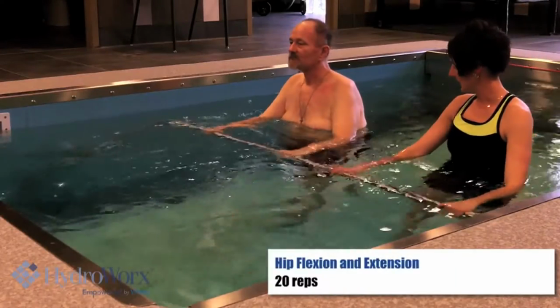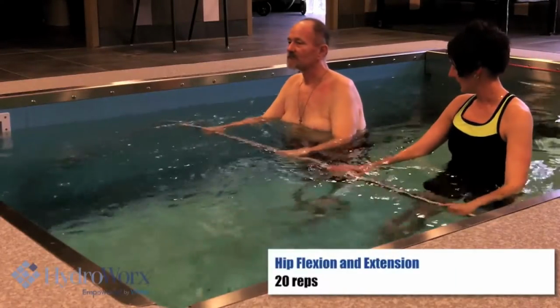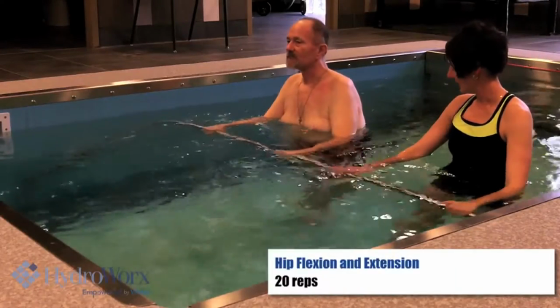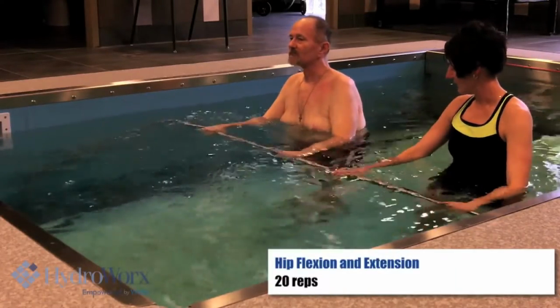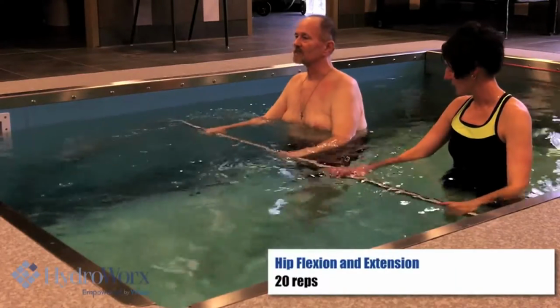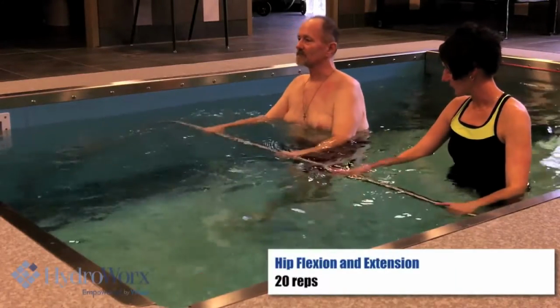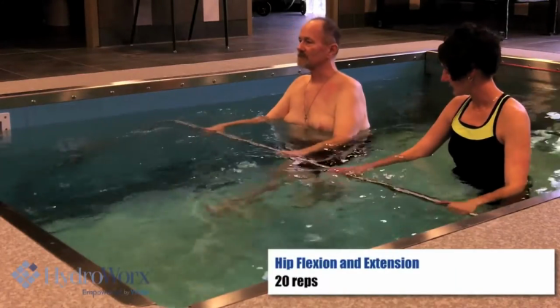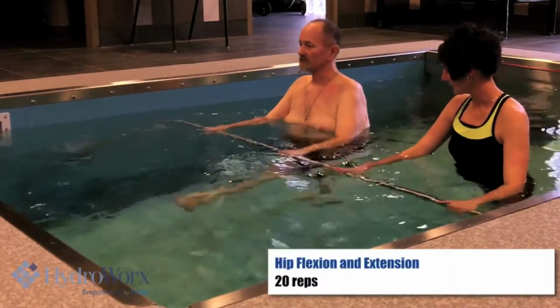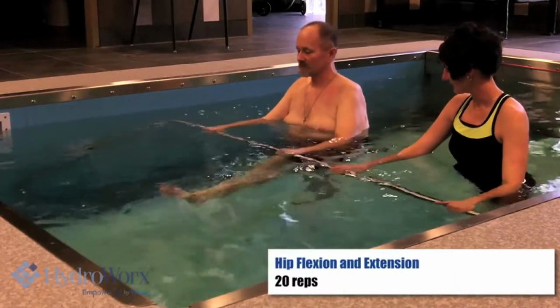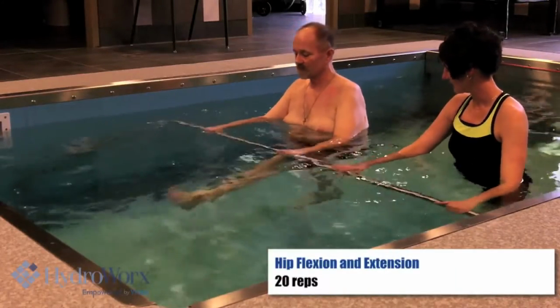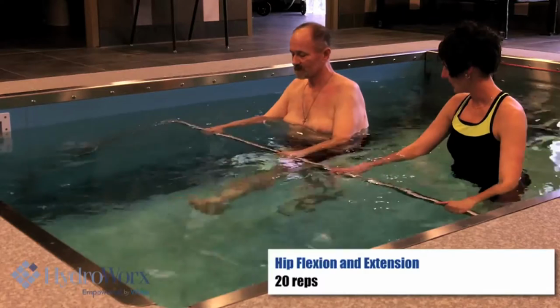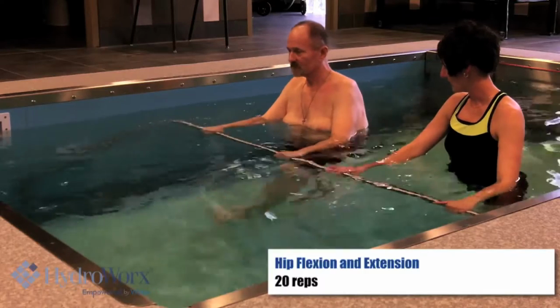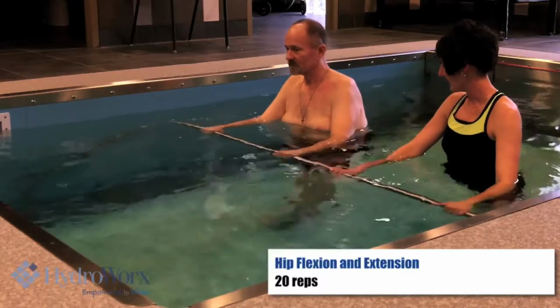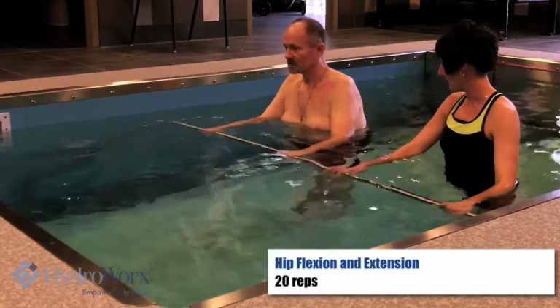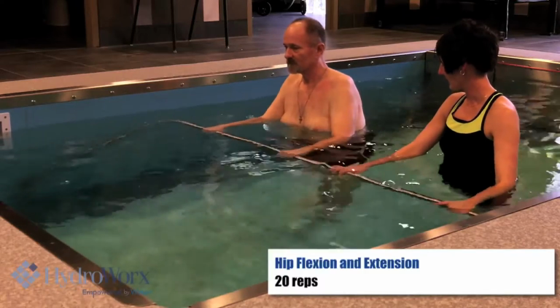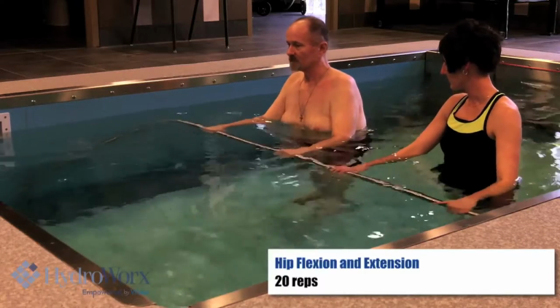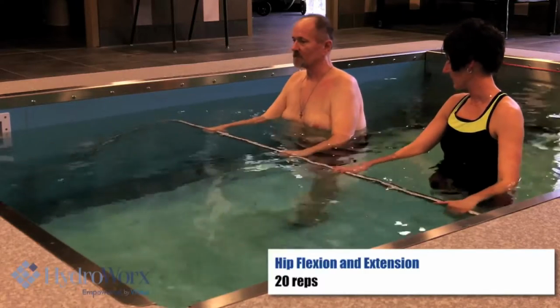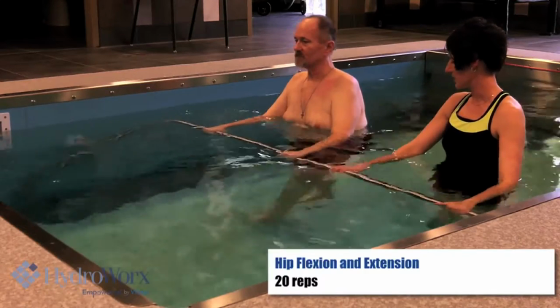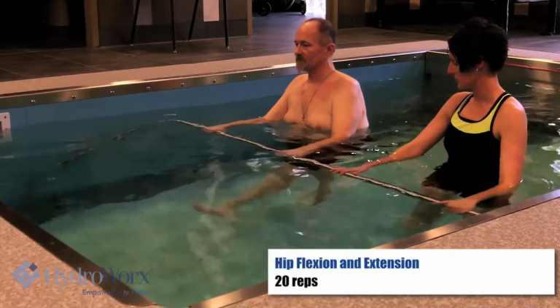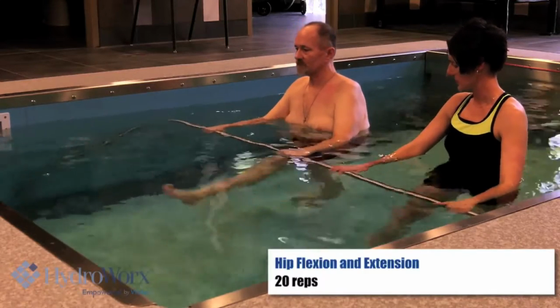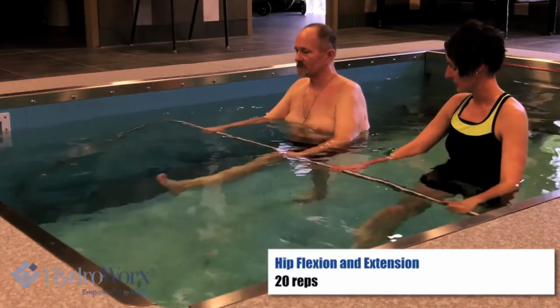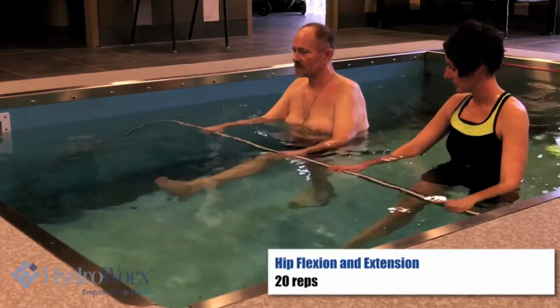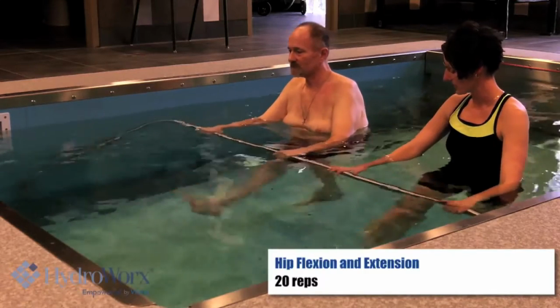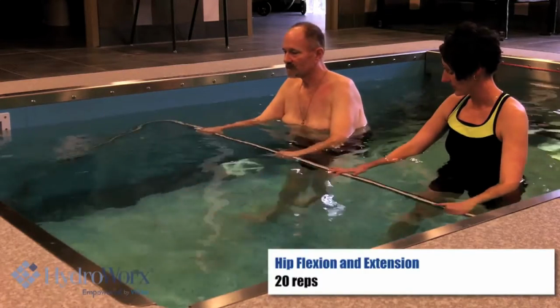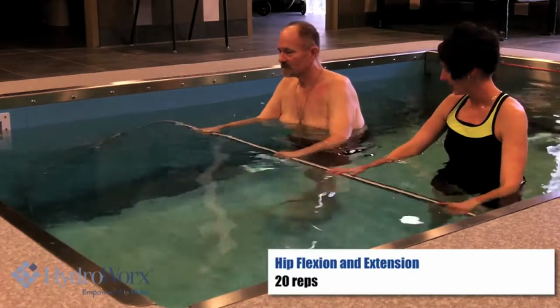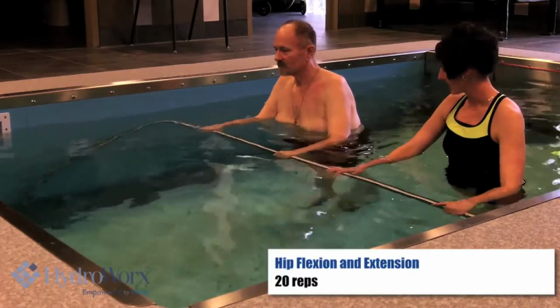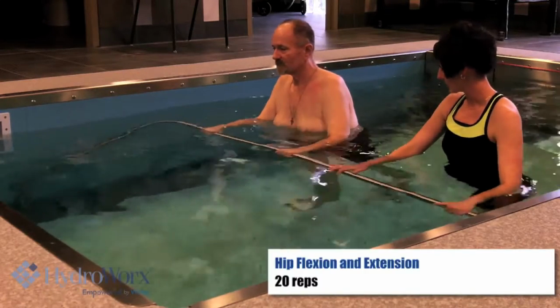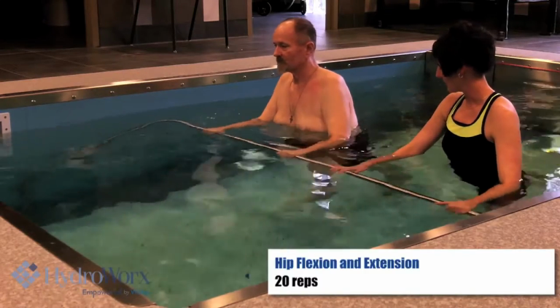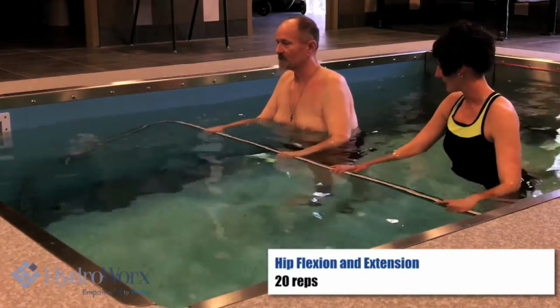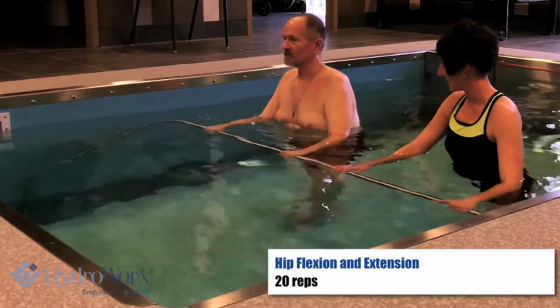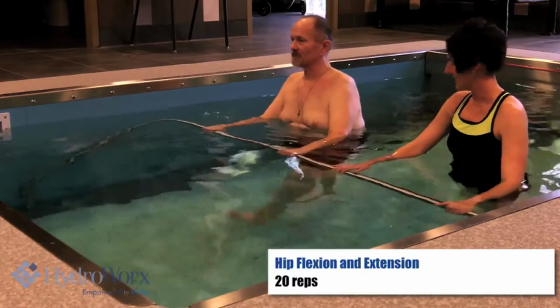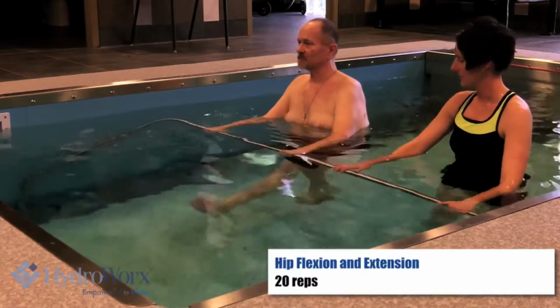Keep that leg really straight. One time — you're going to hold on your body just a little bit. Come forward, and then just a little time. There you go.